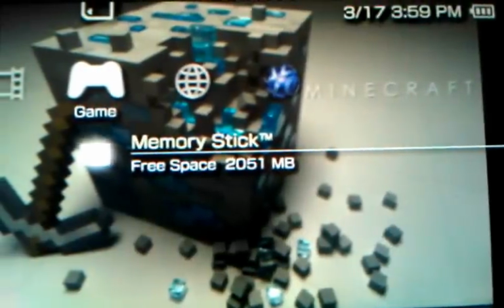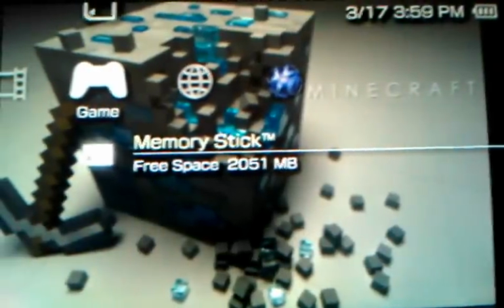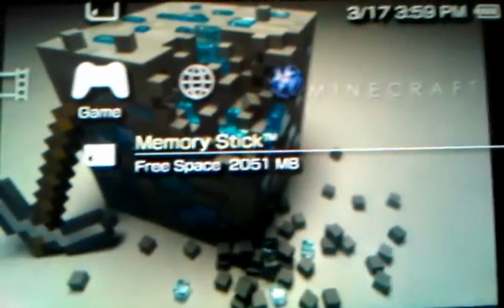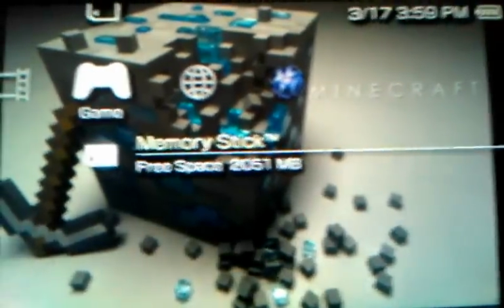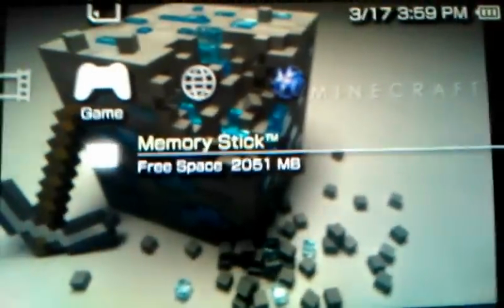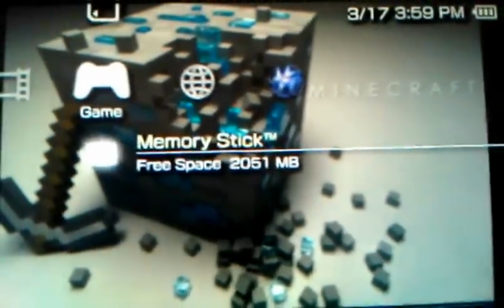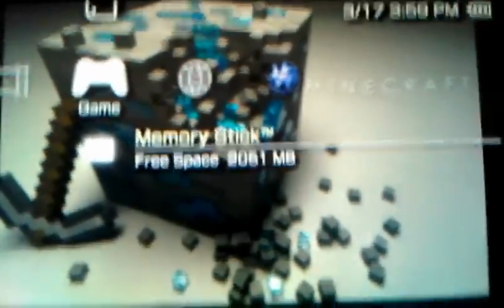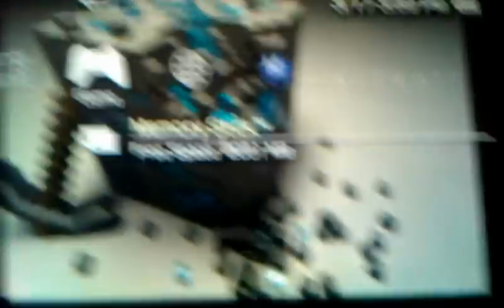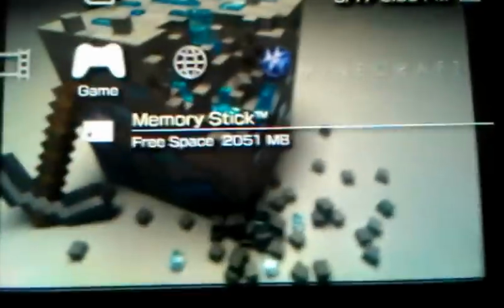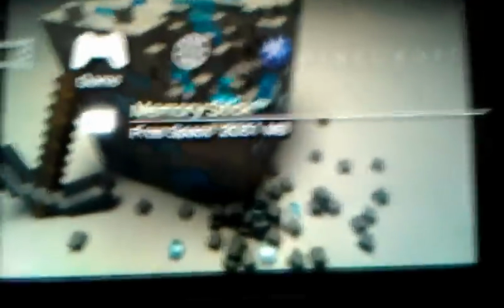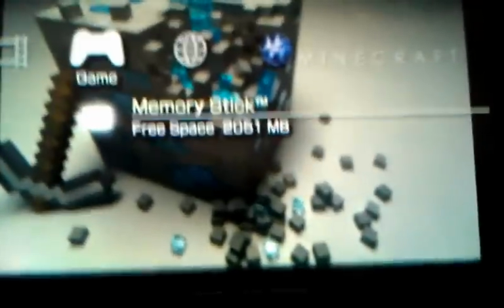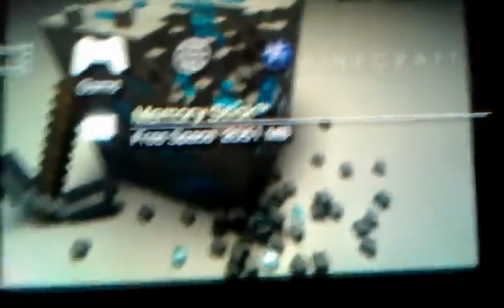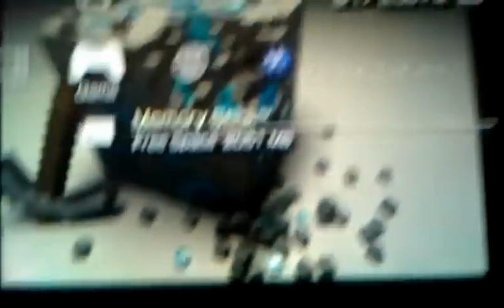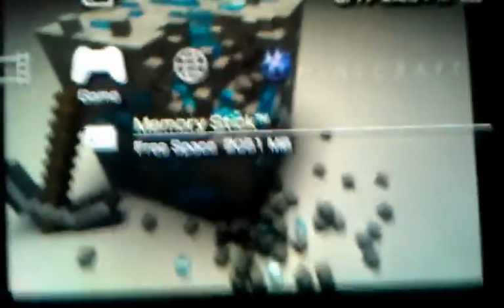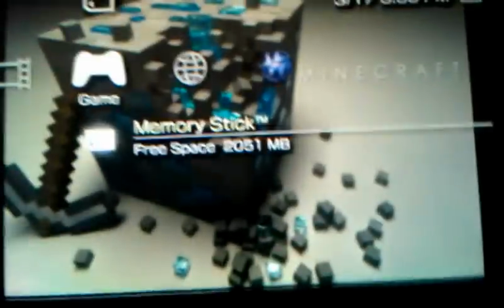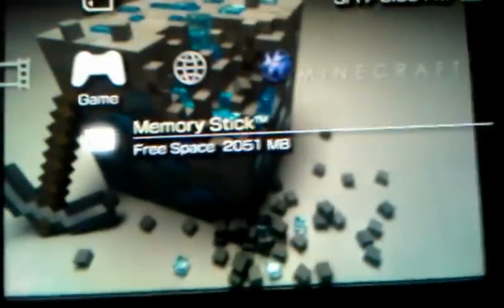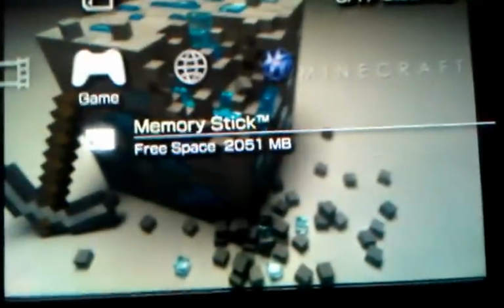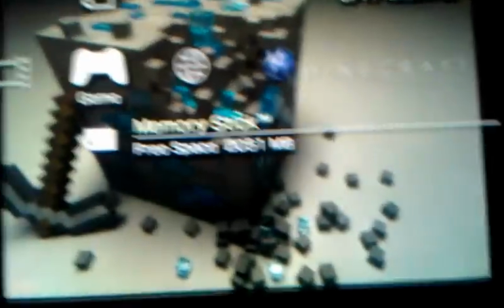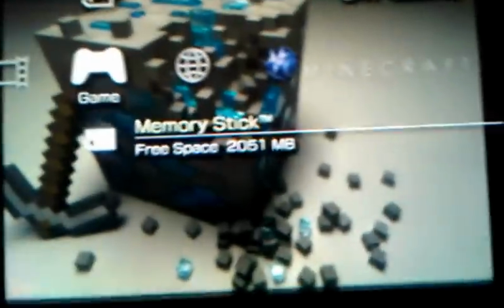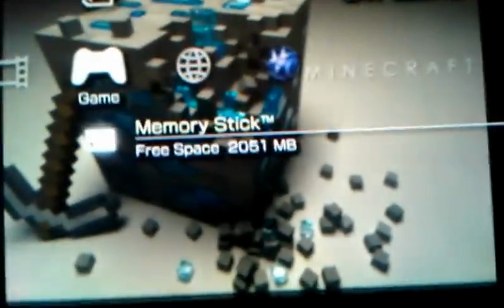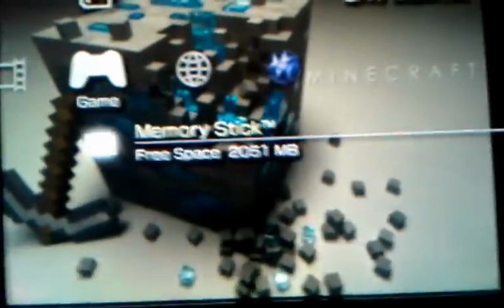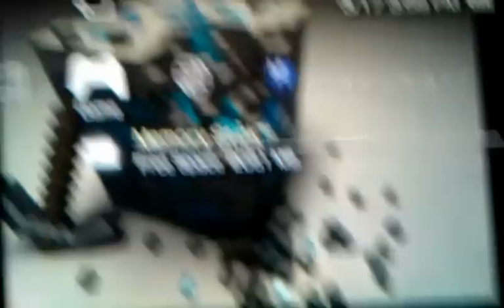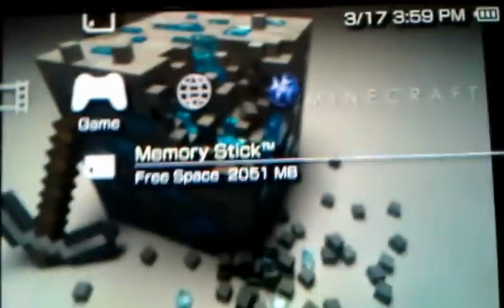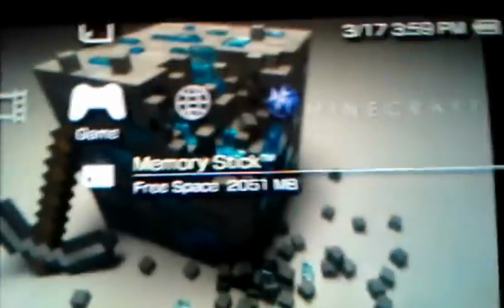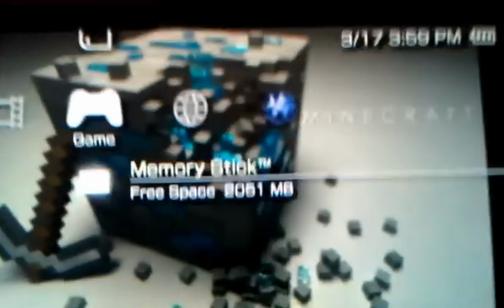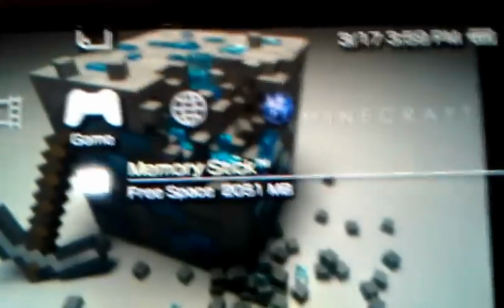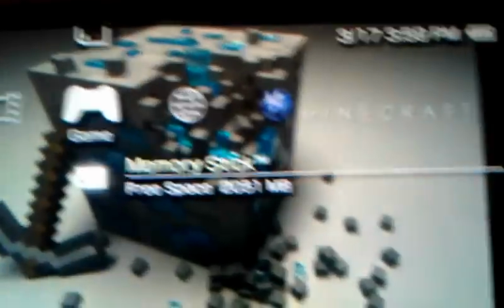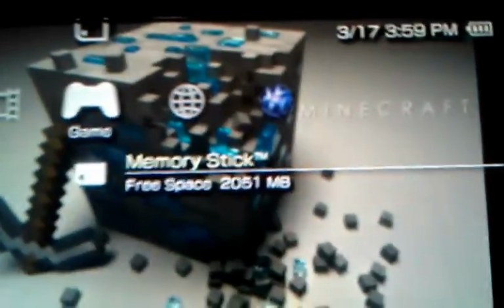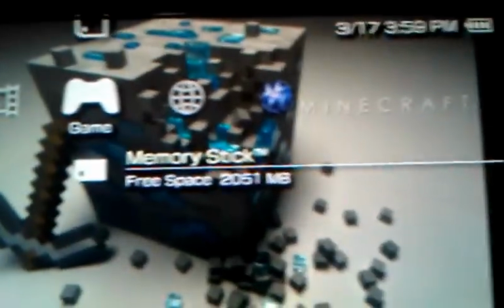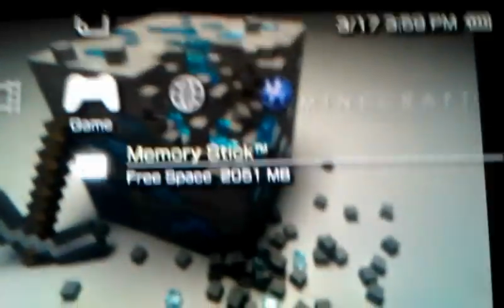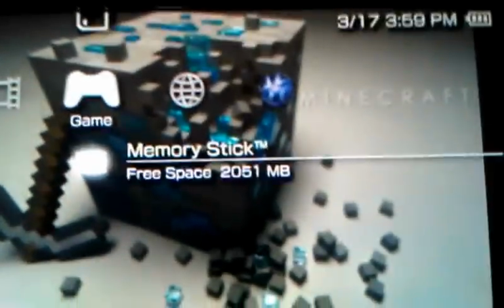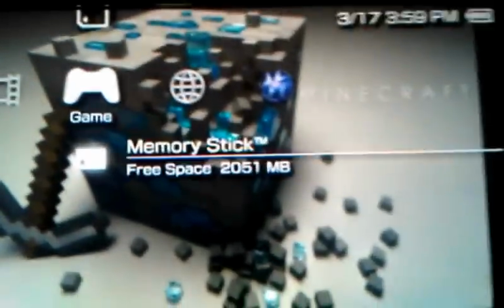This is Mr. Guineafig here, and today I will be teaching you how to get CFW 6.60.